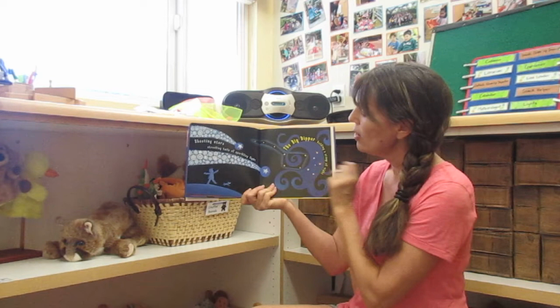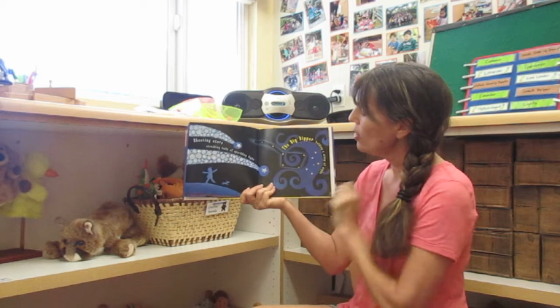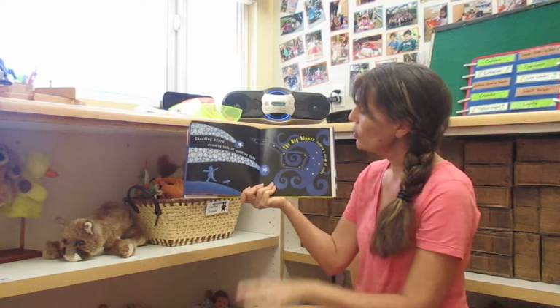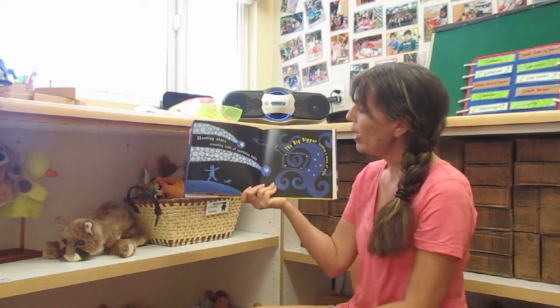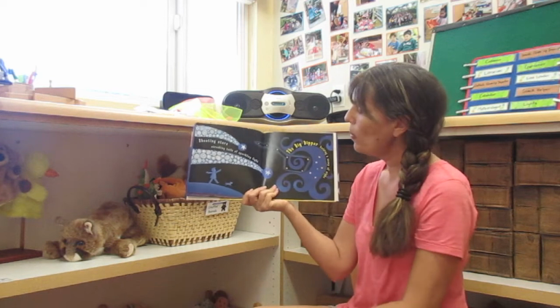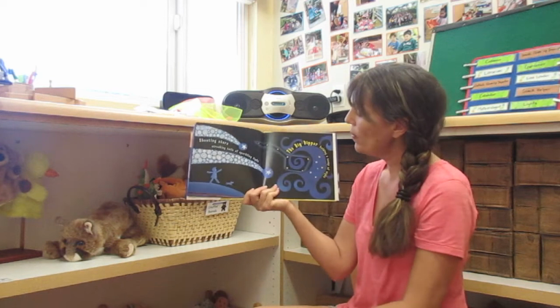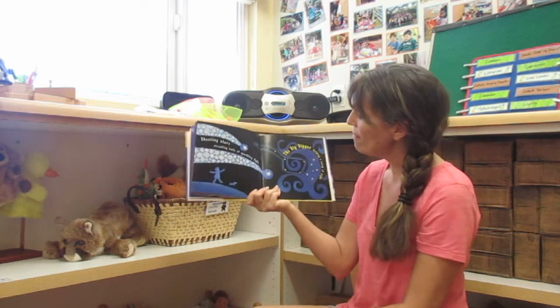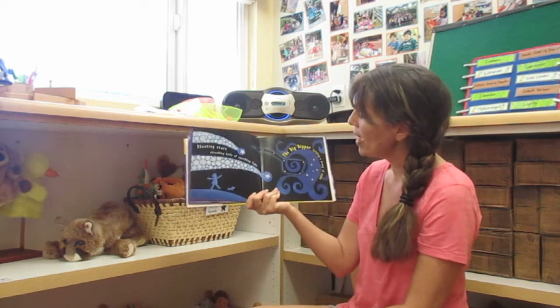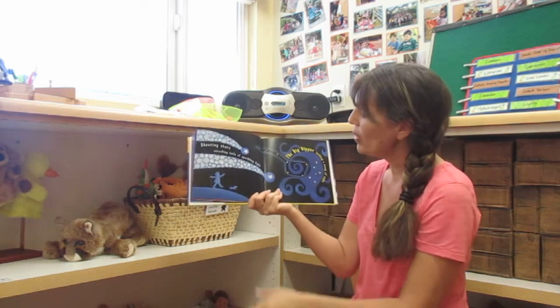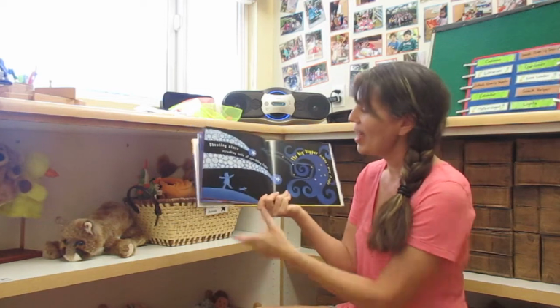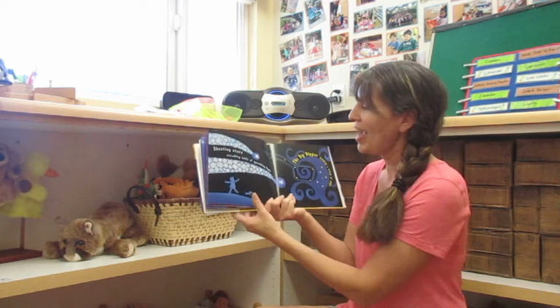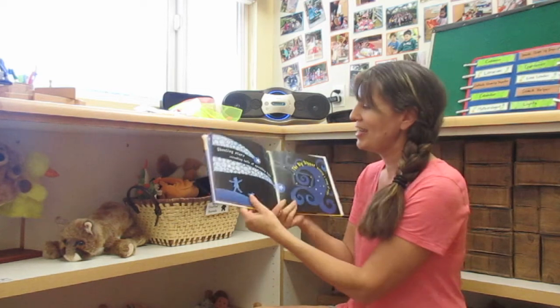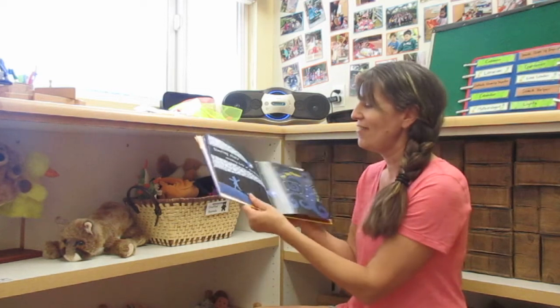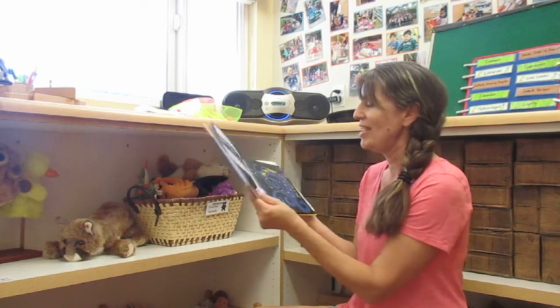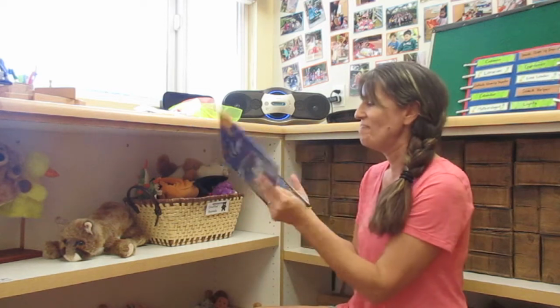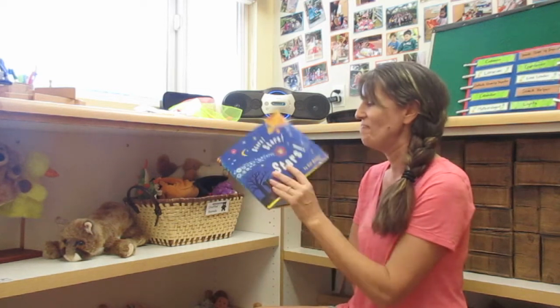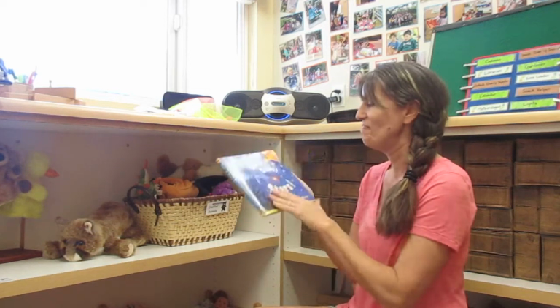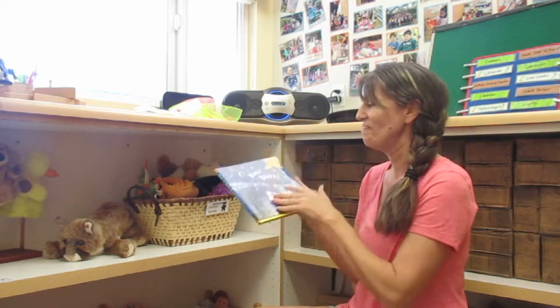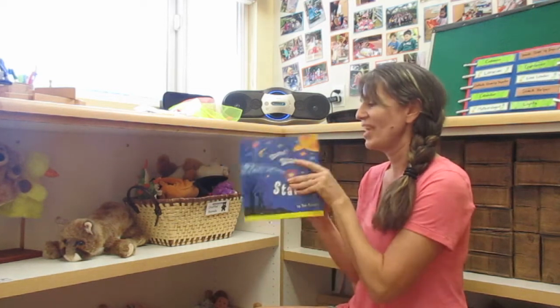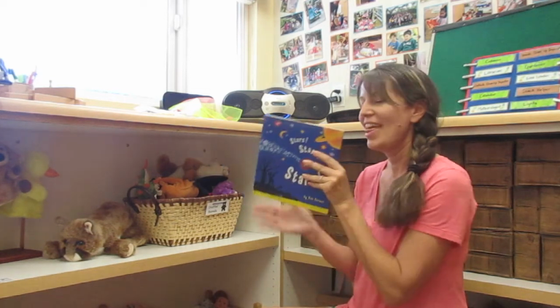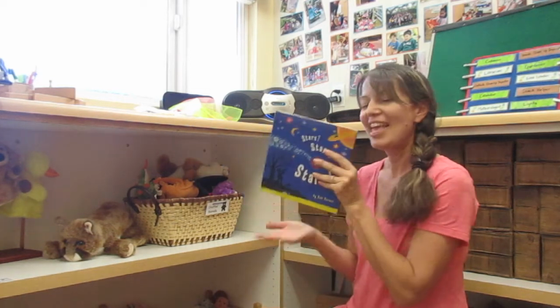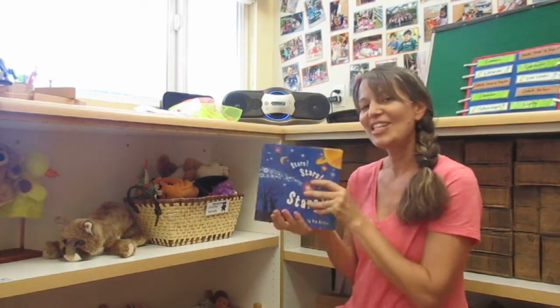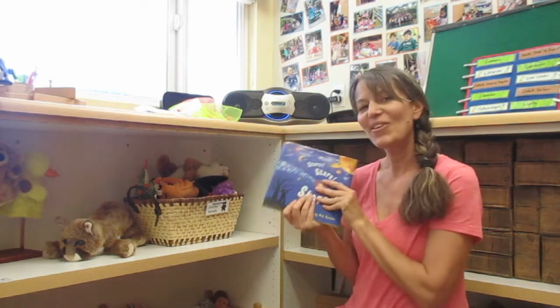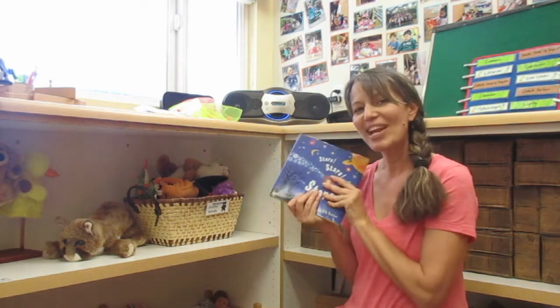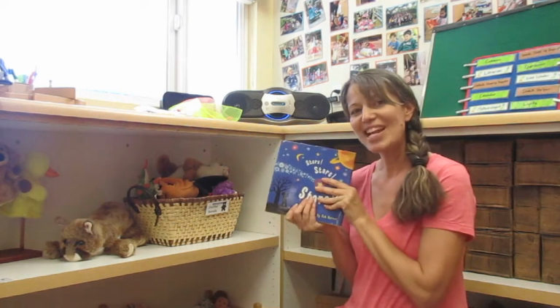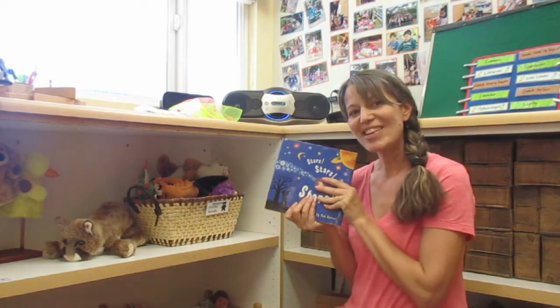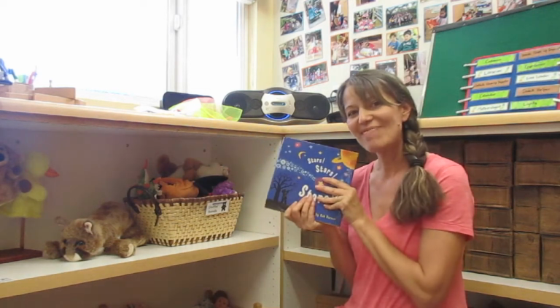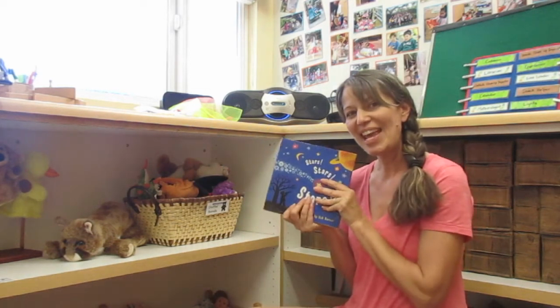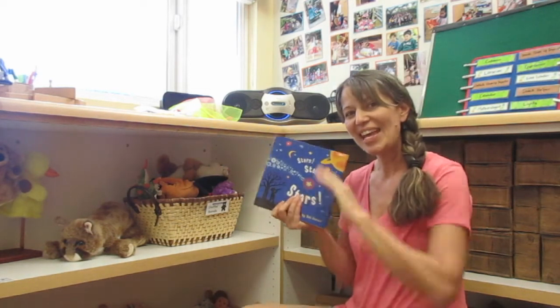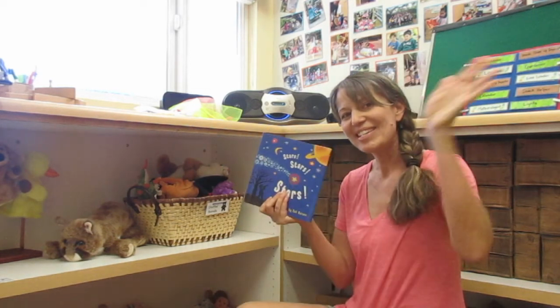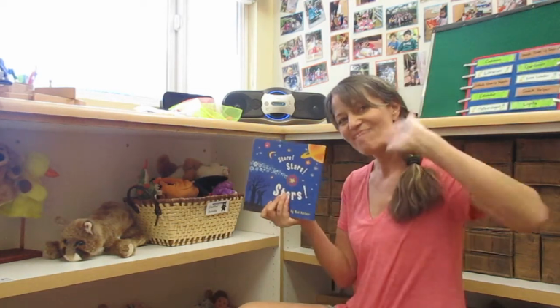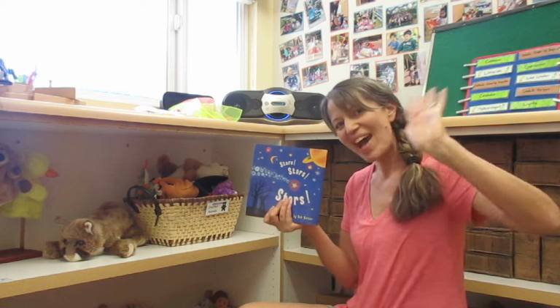I hope you have fun with that activity. Thanks for reading with me. Bye!